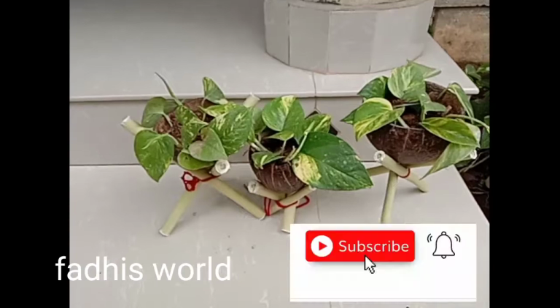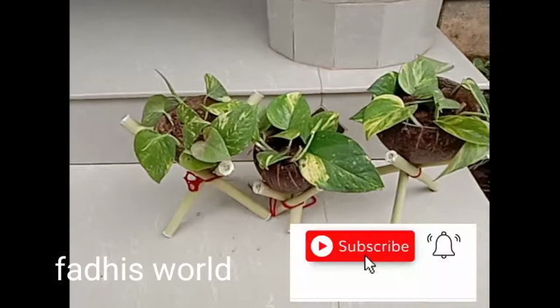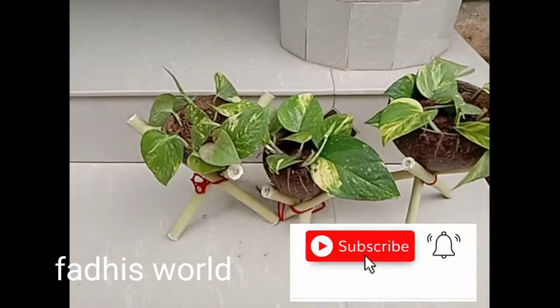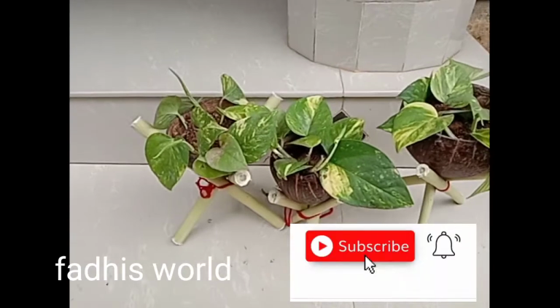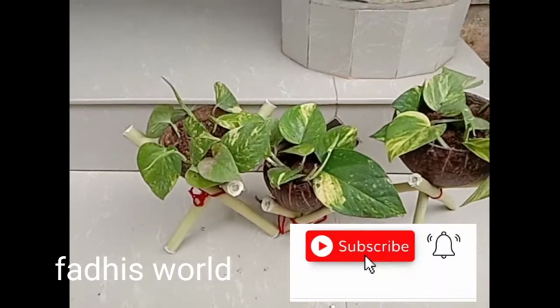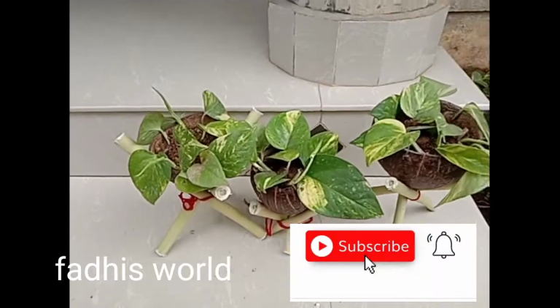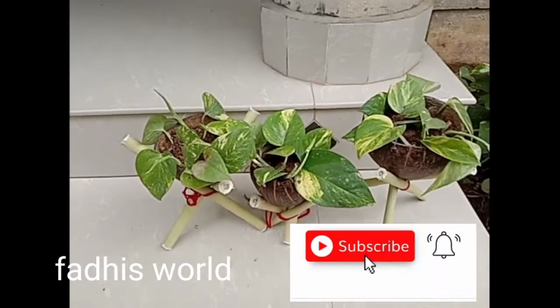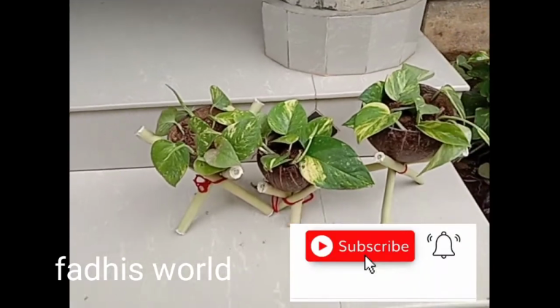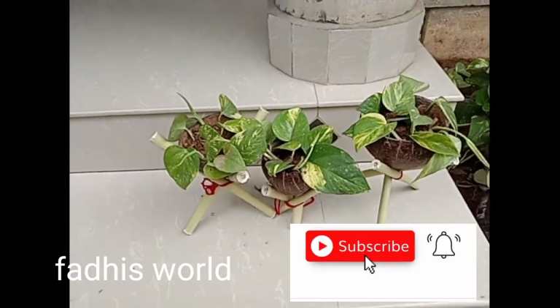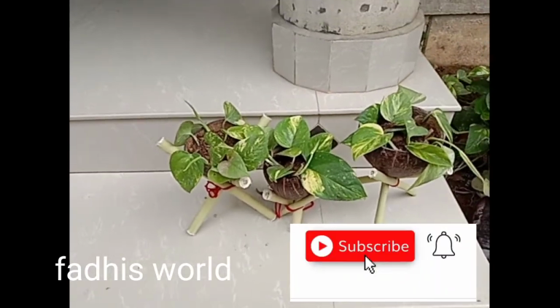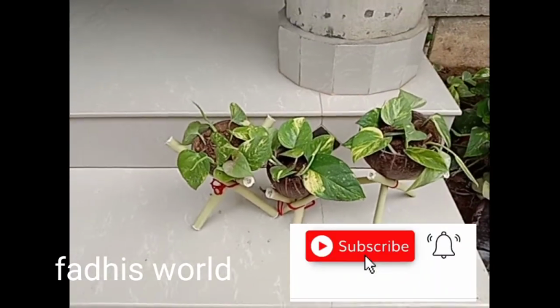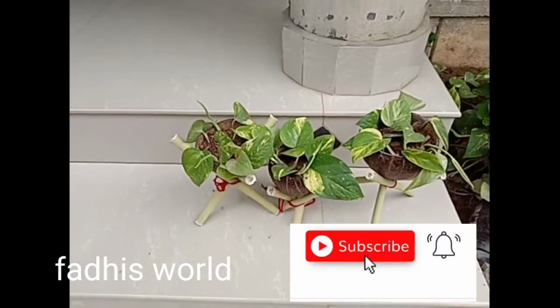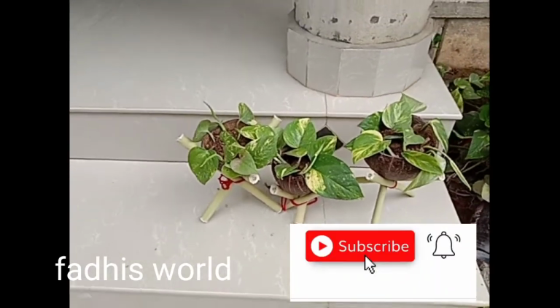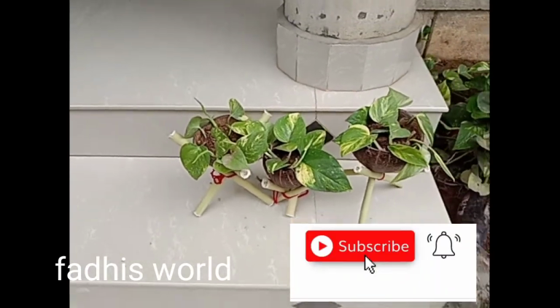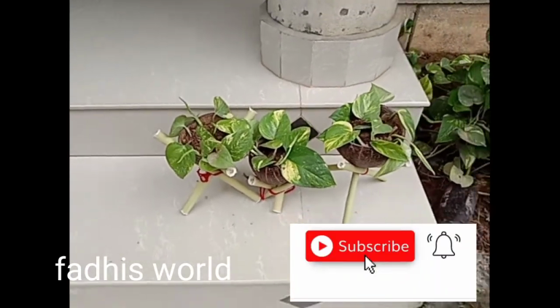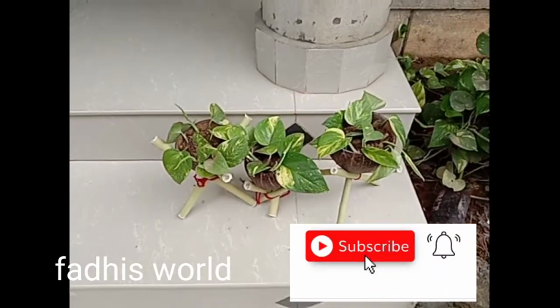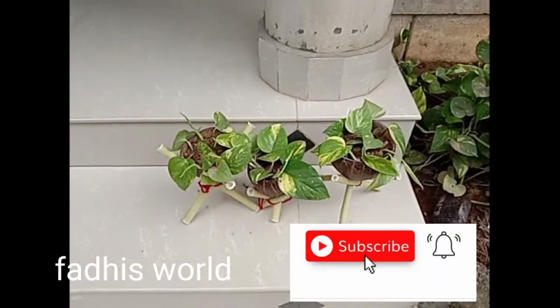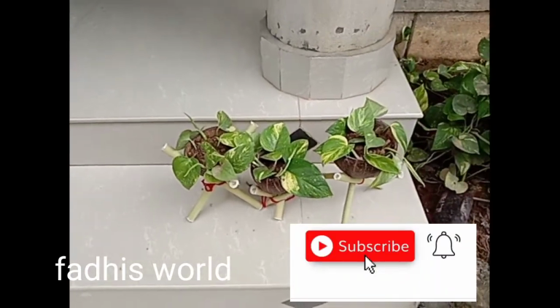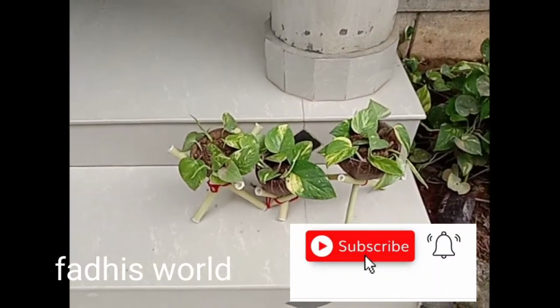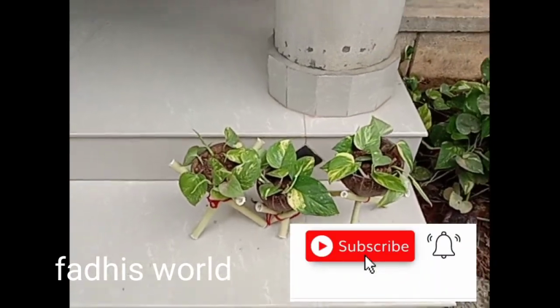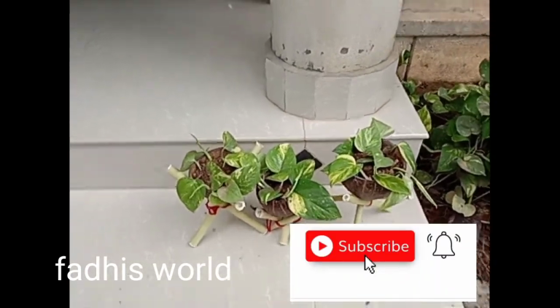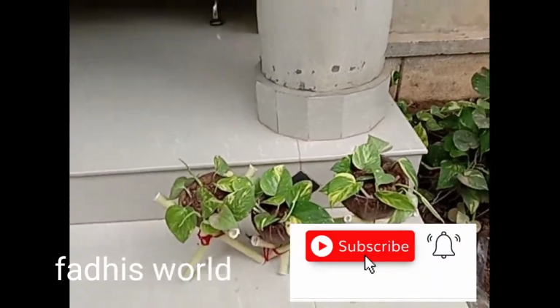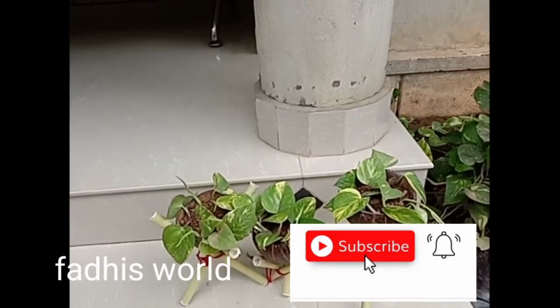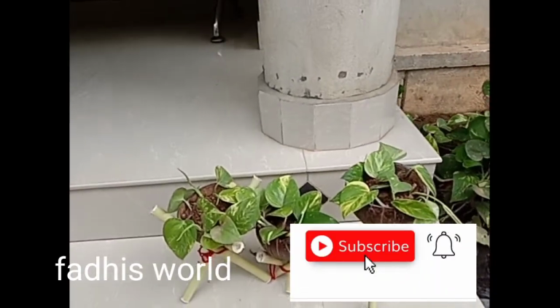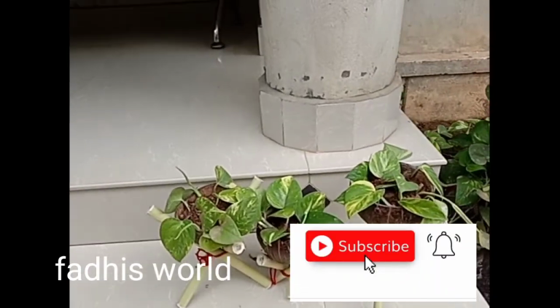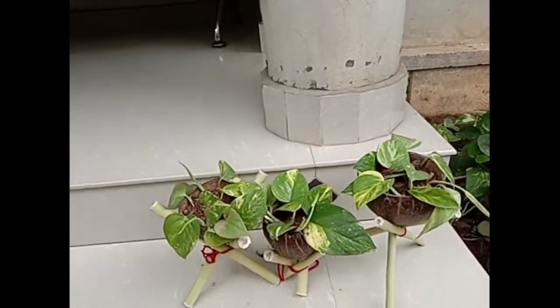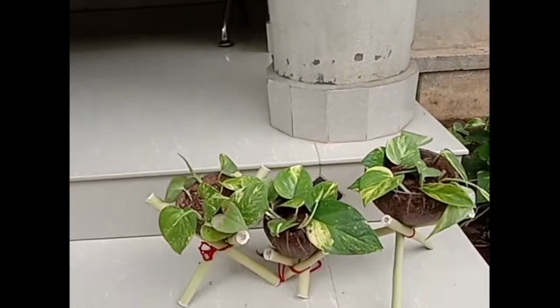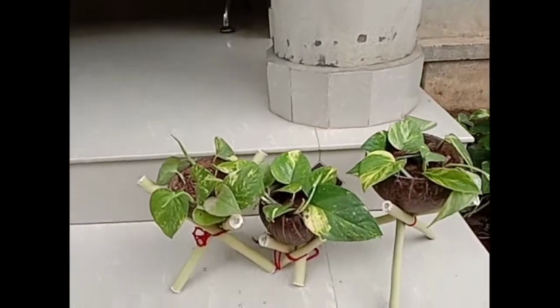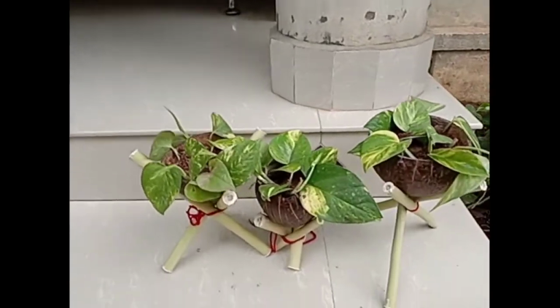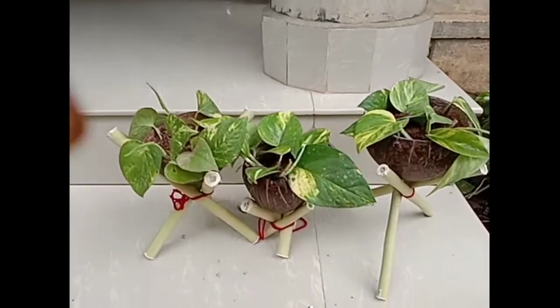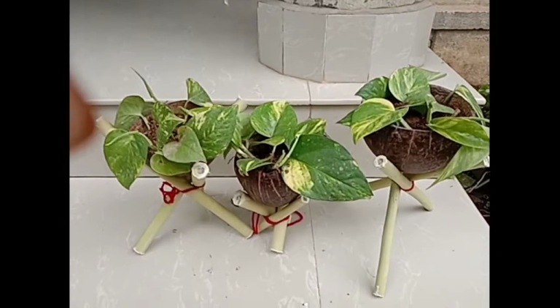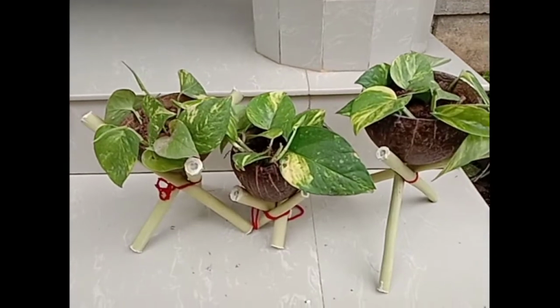Hello friends! Assalamualaikum! Welcome to my channel. Now I am going to show you my money plant.